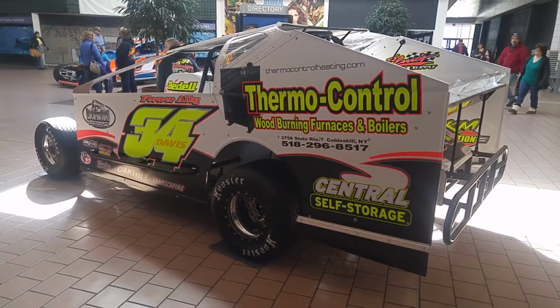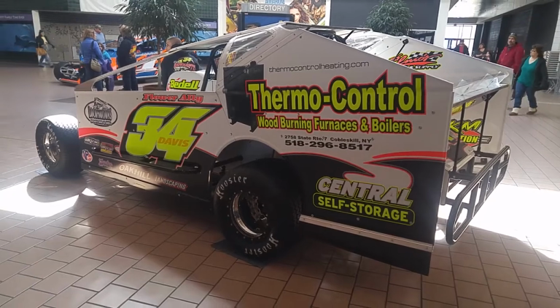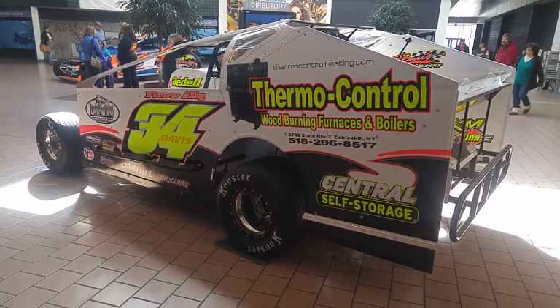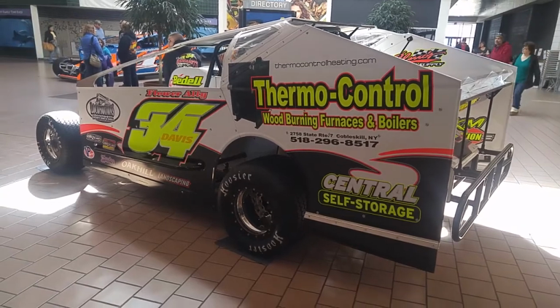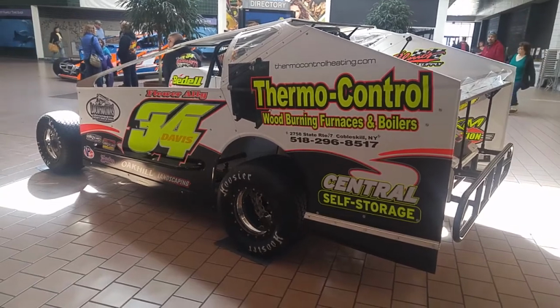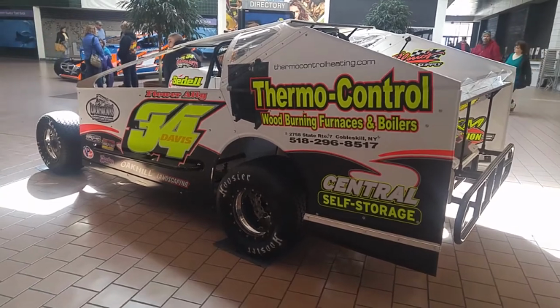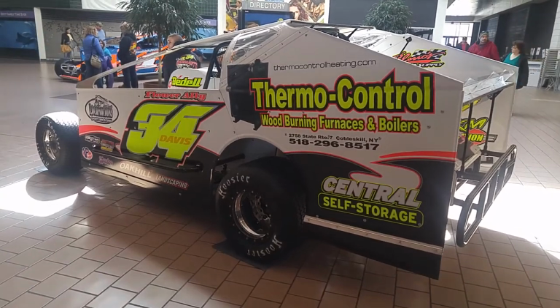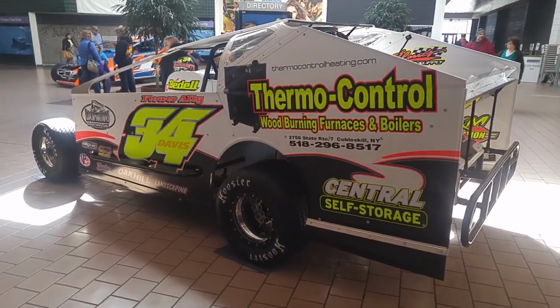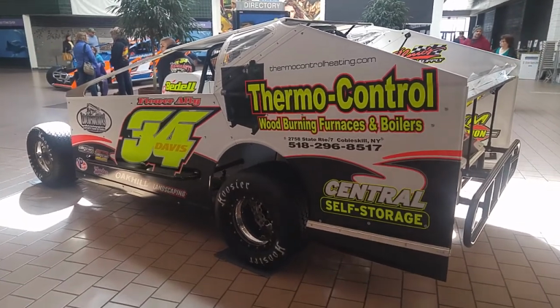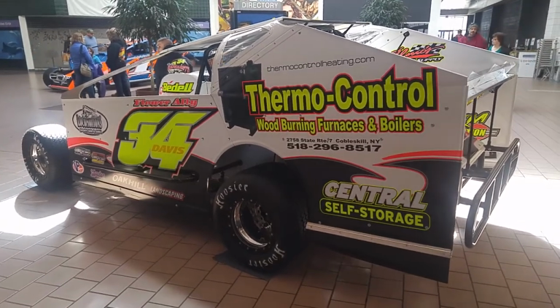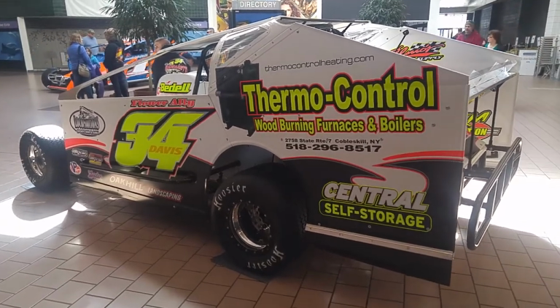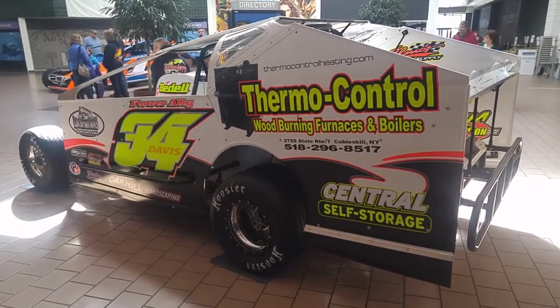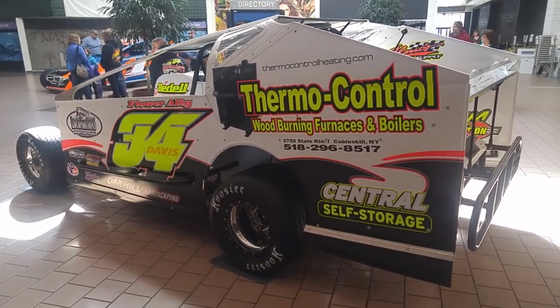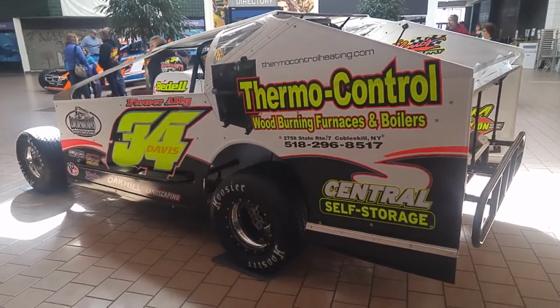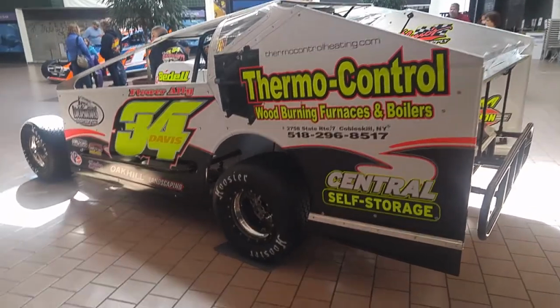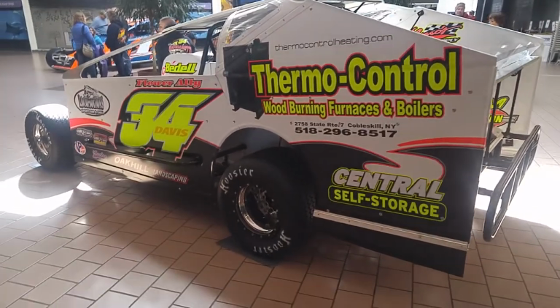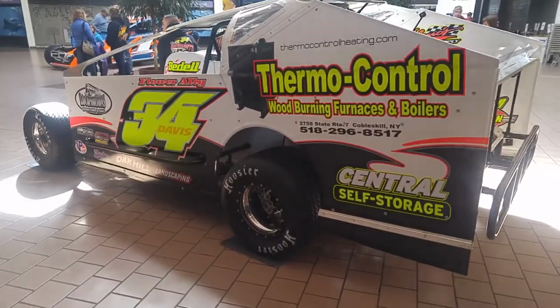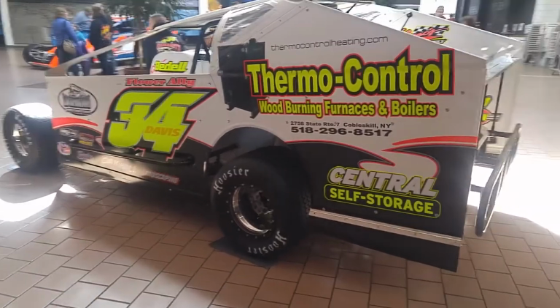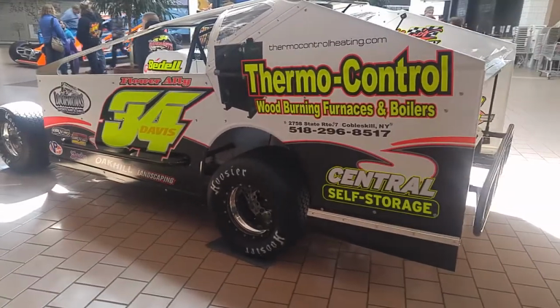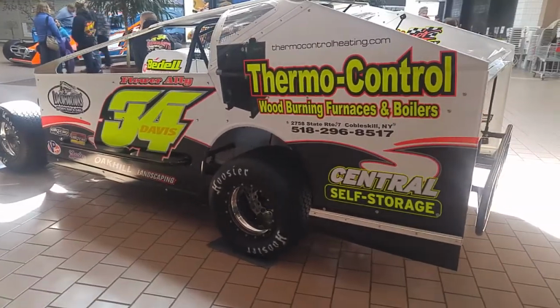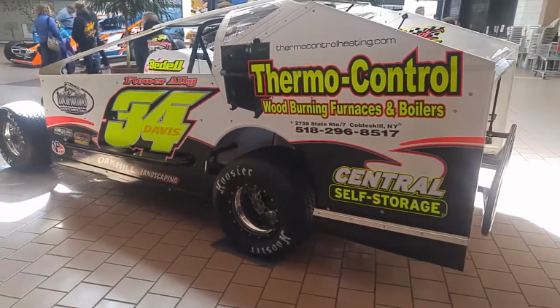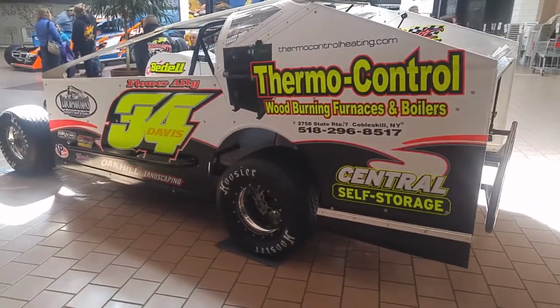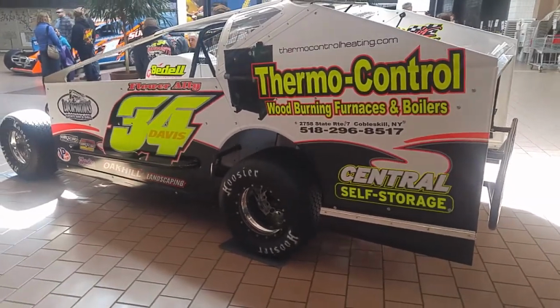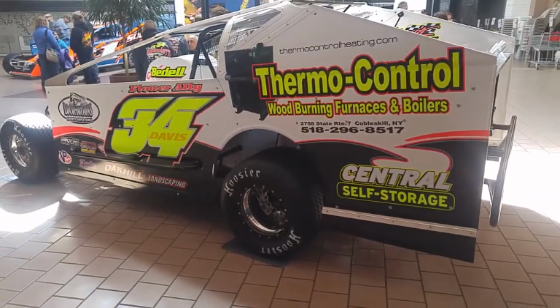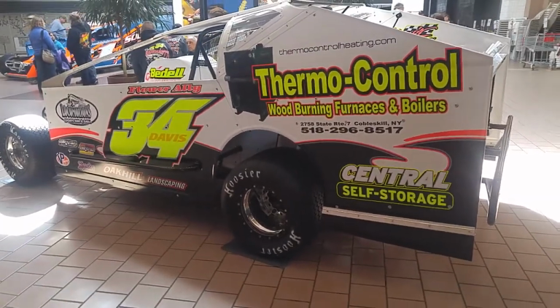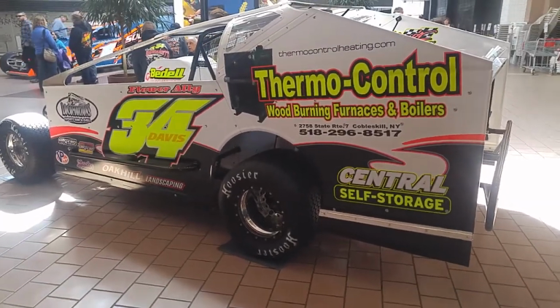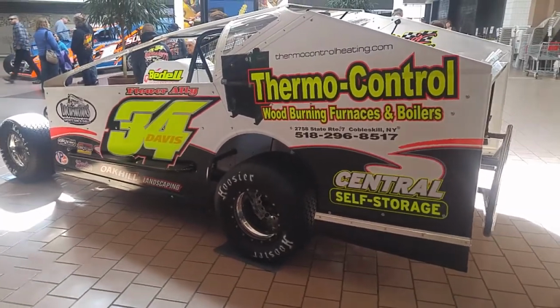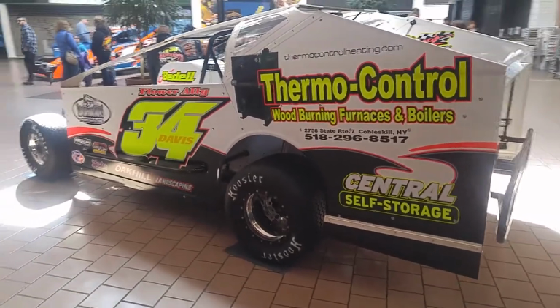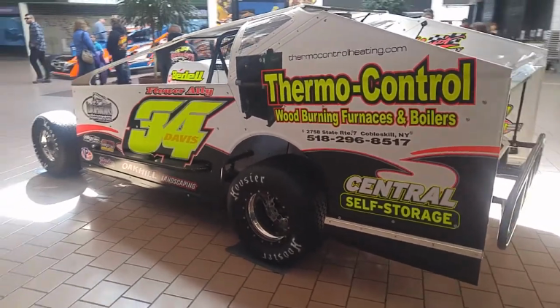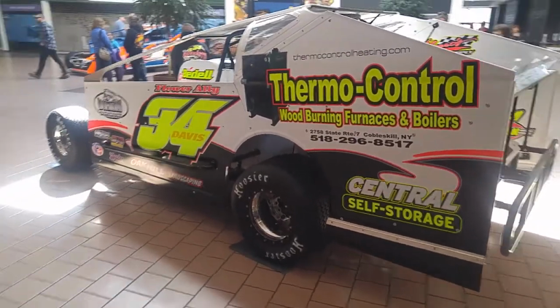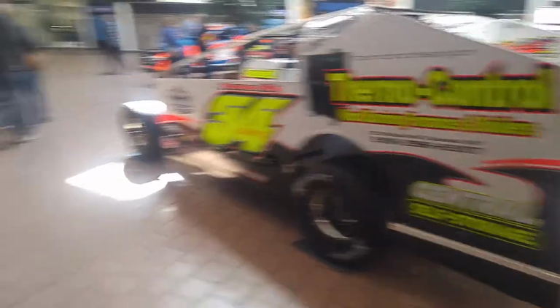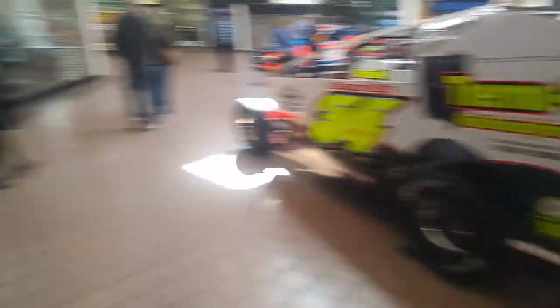Here we see the Thermal Control wood burning furnaces and boilers, number 34, that Jimmy Davis will be piloting this season.